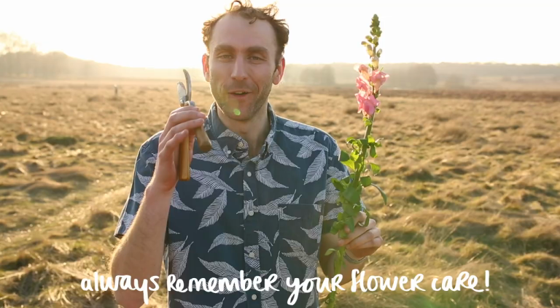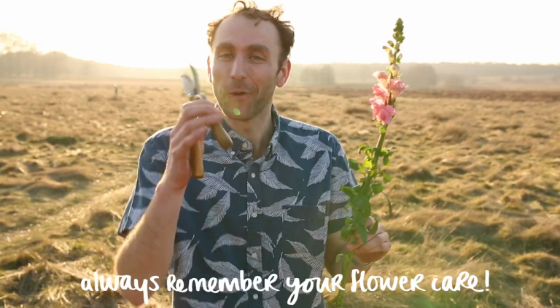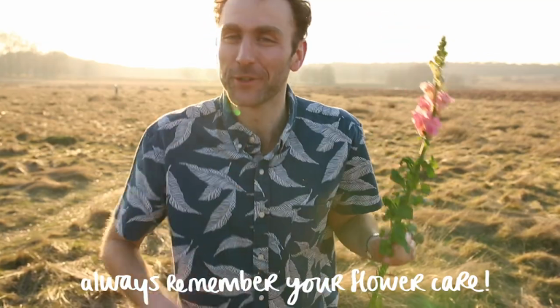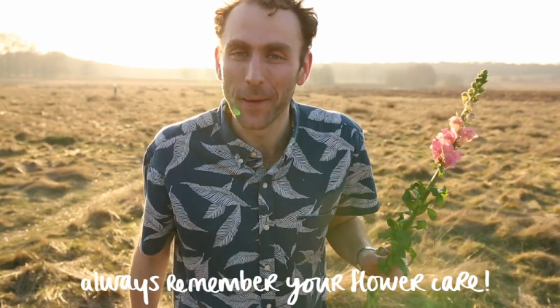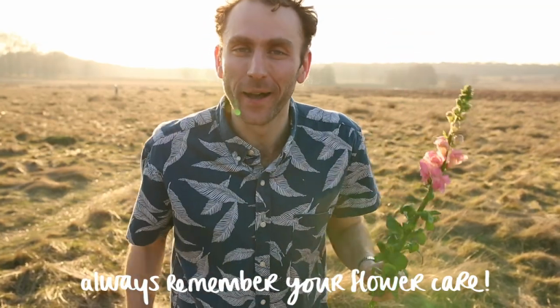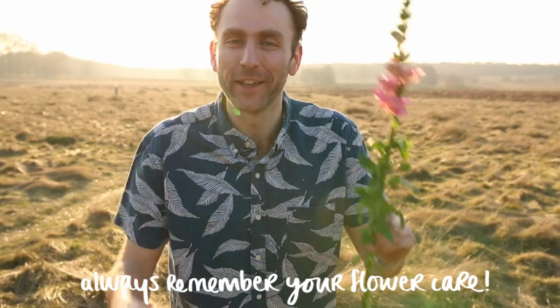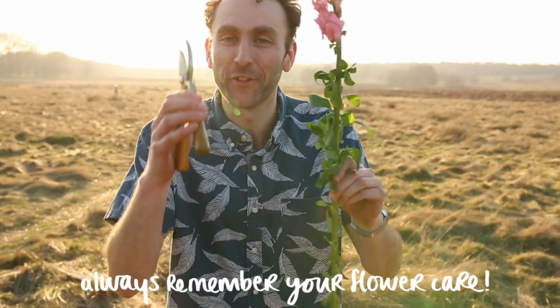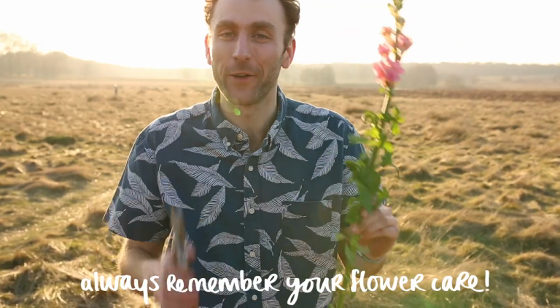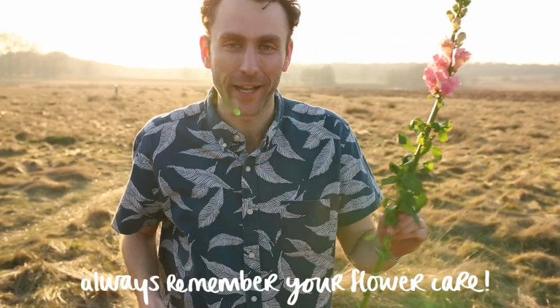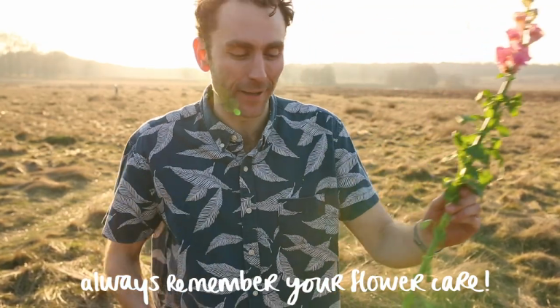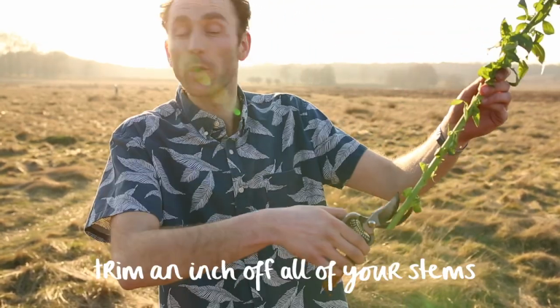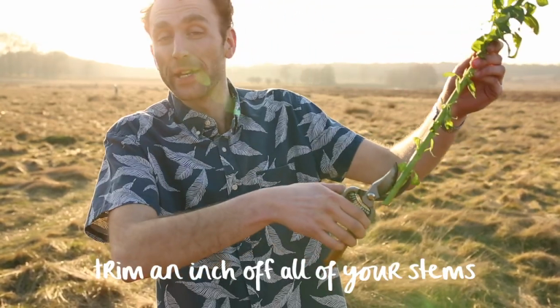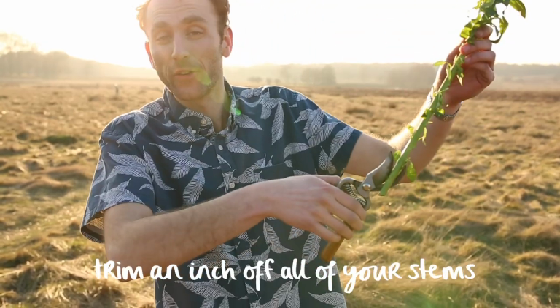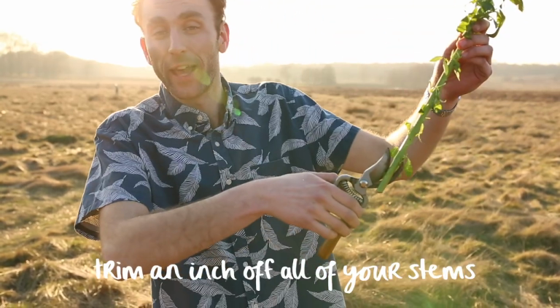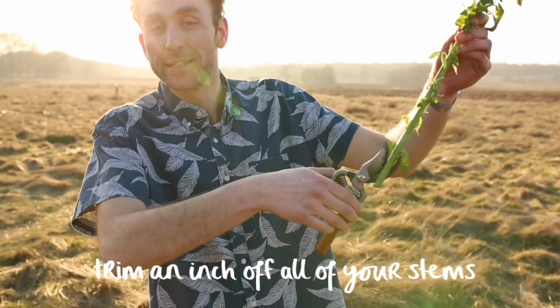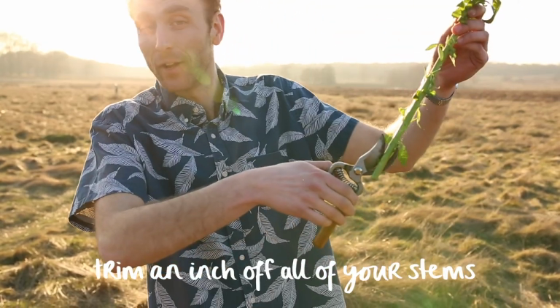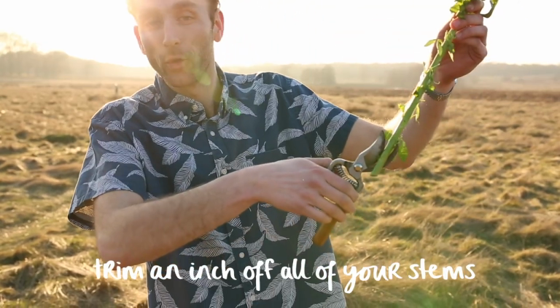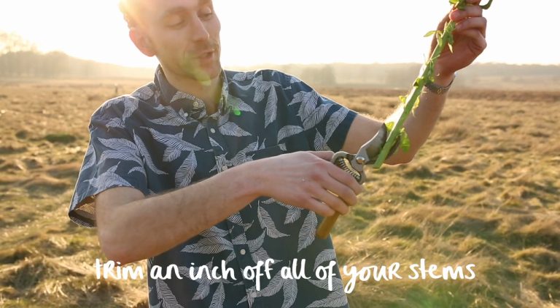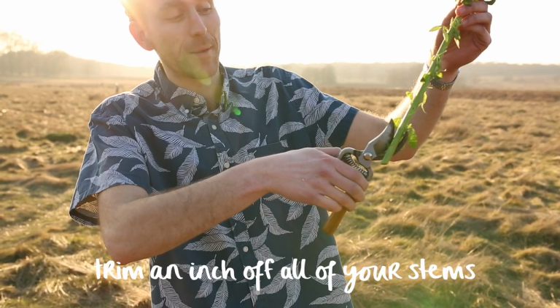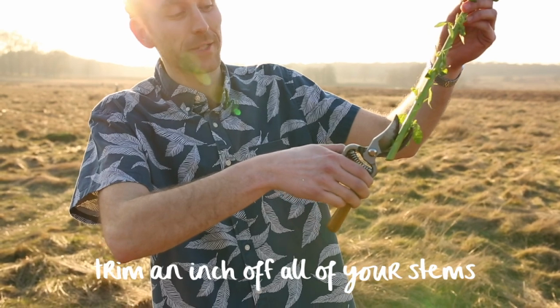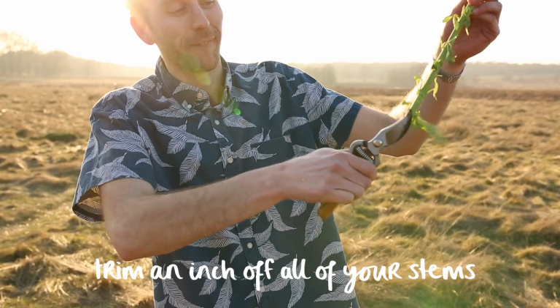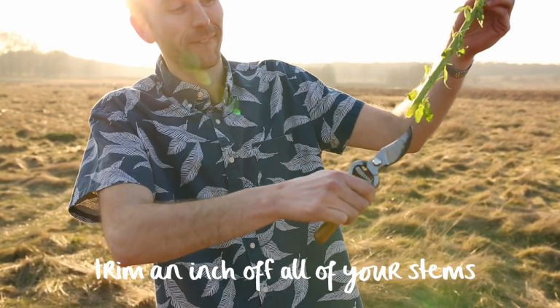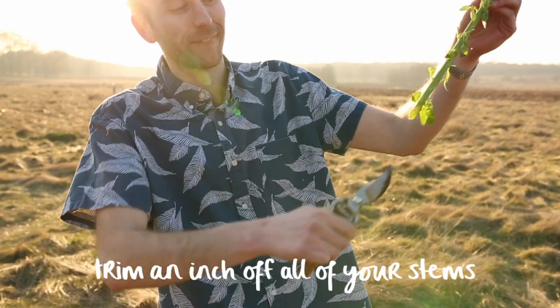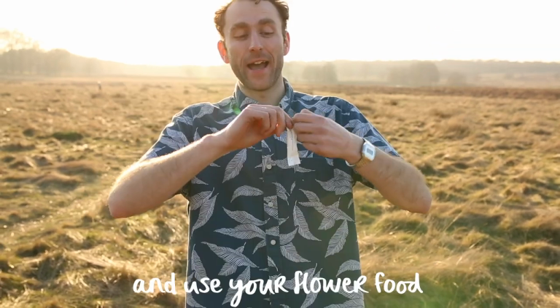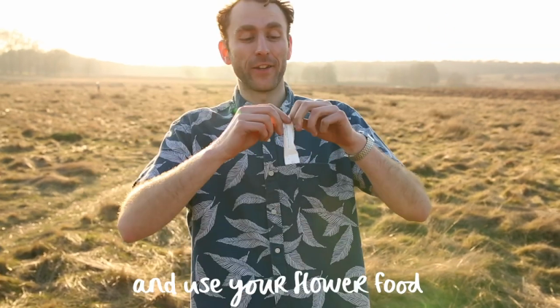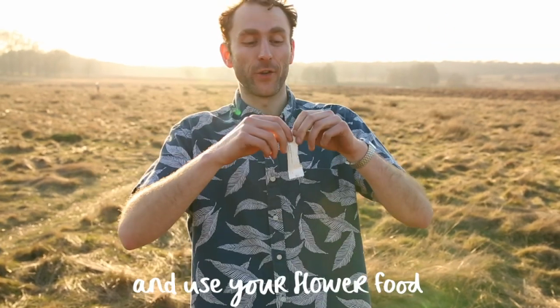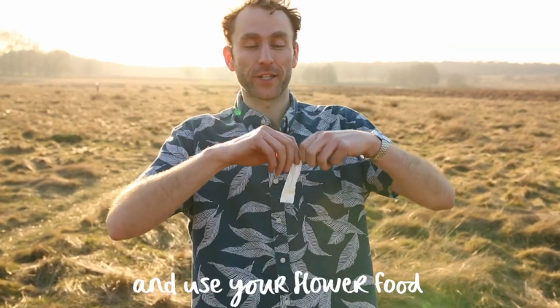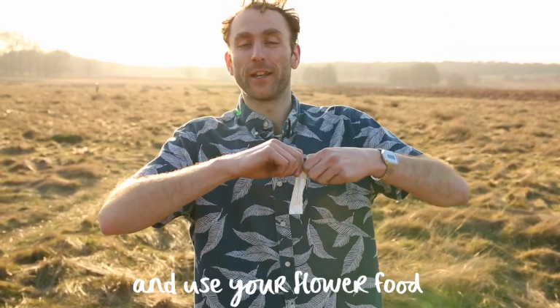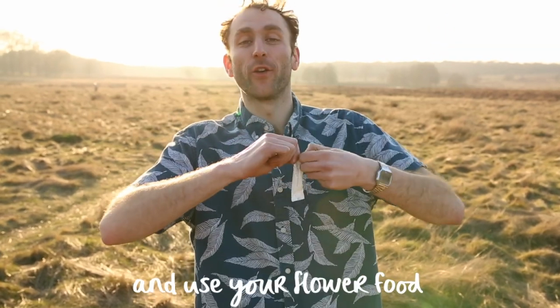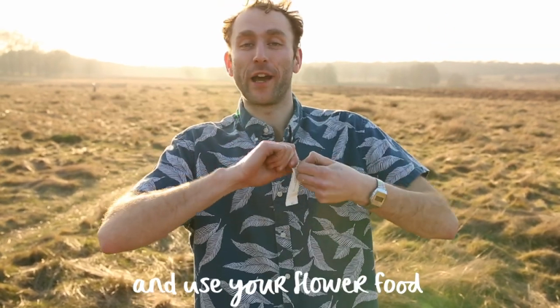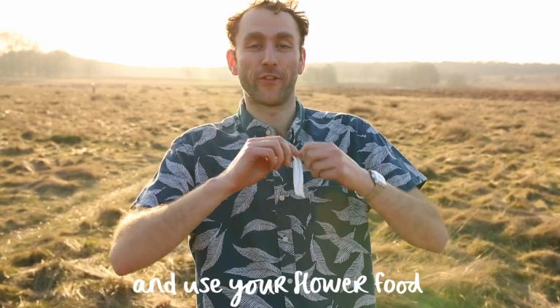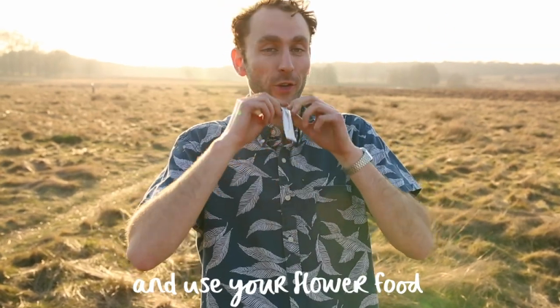Always remember your flower care: trim an inch off the end of all your stems and use your flower food.